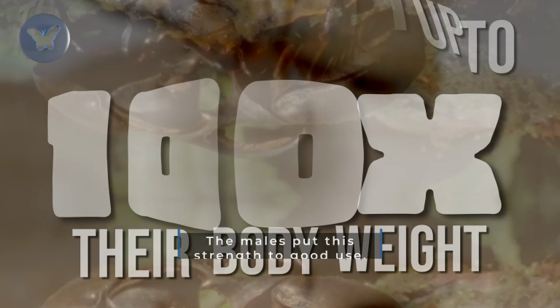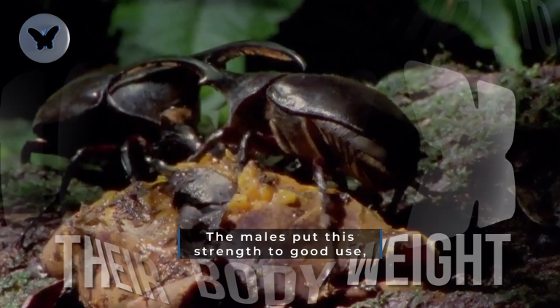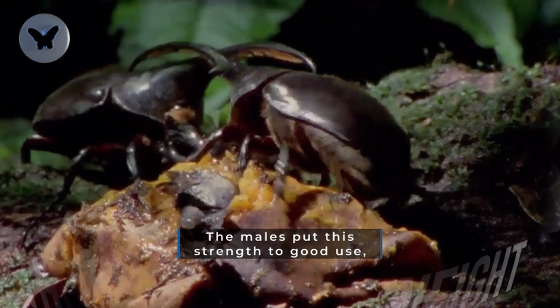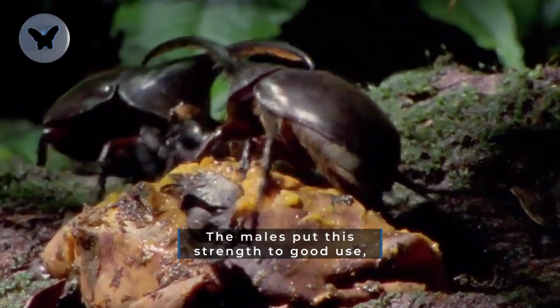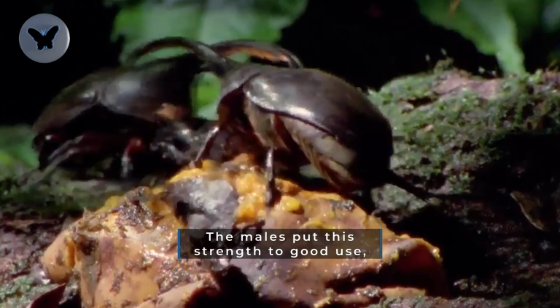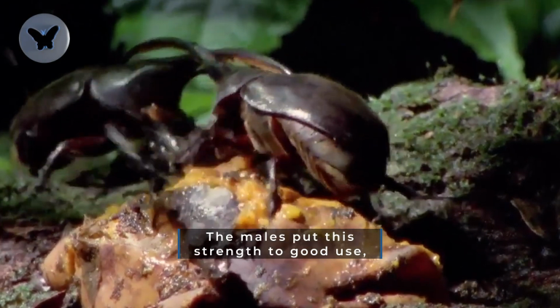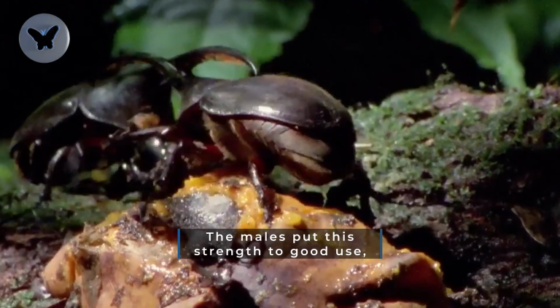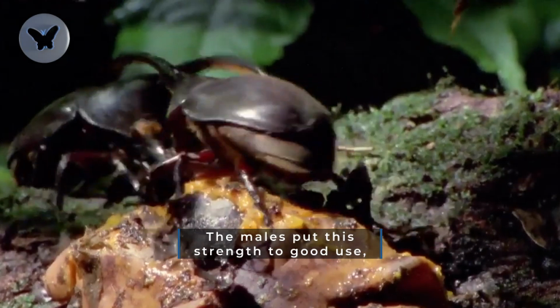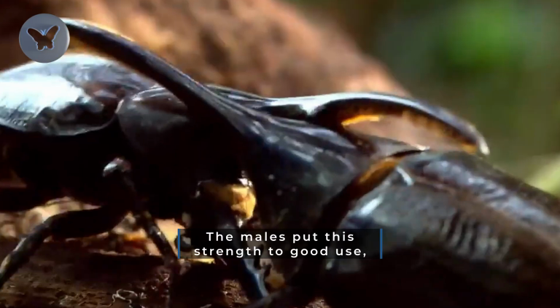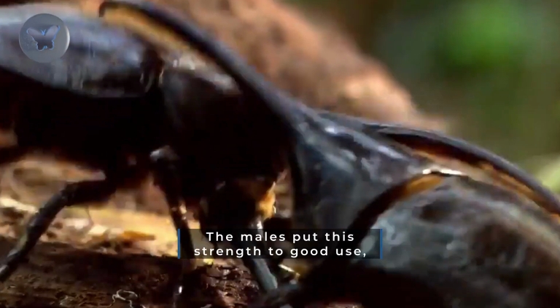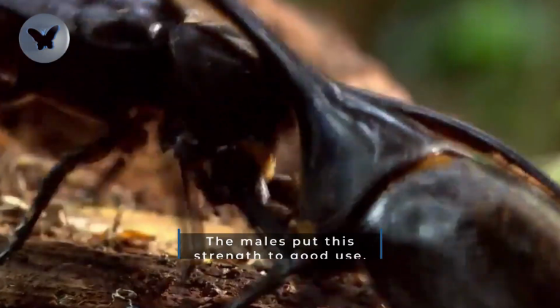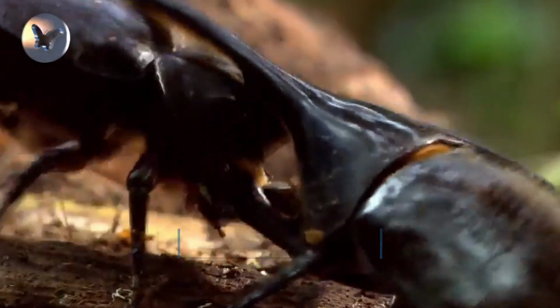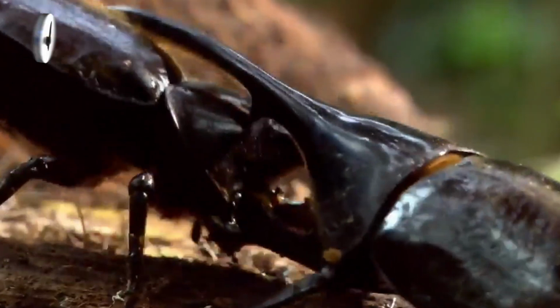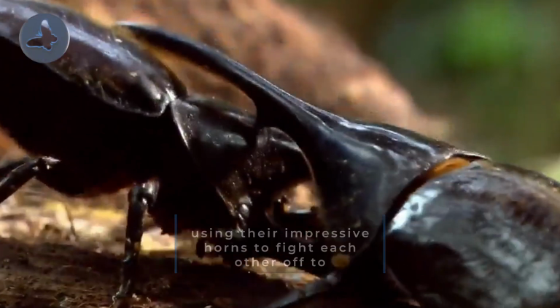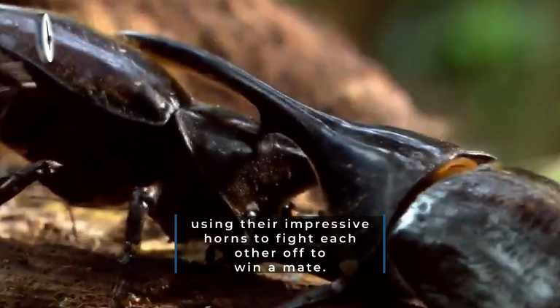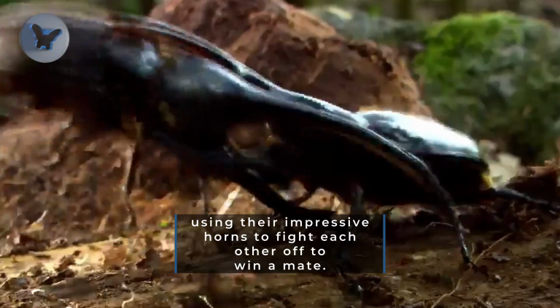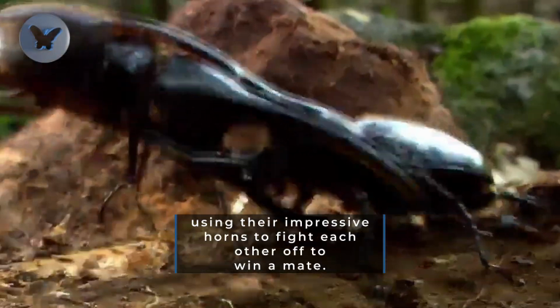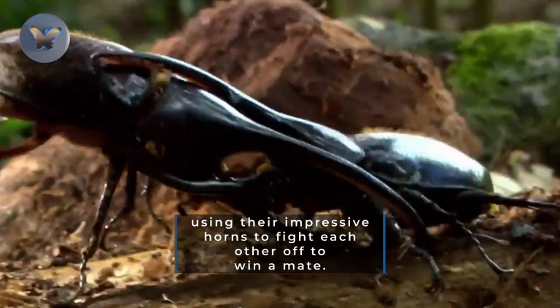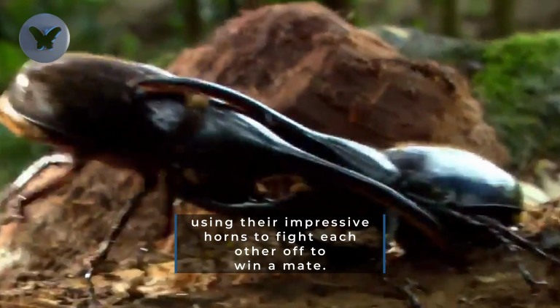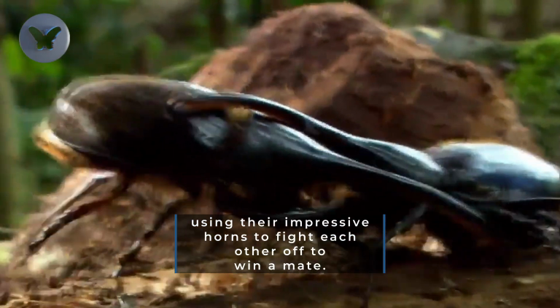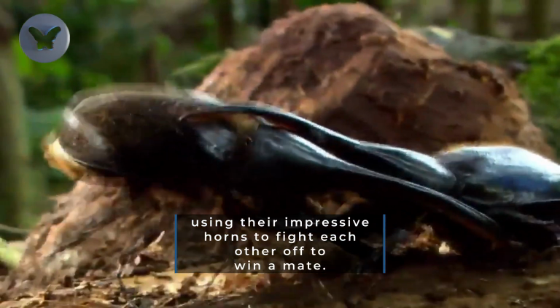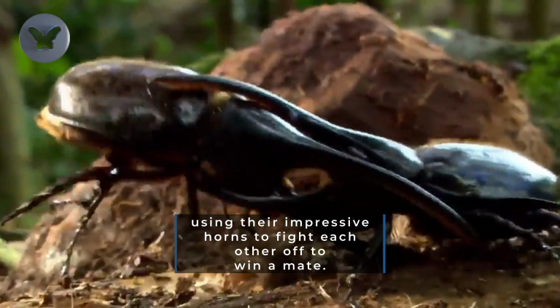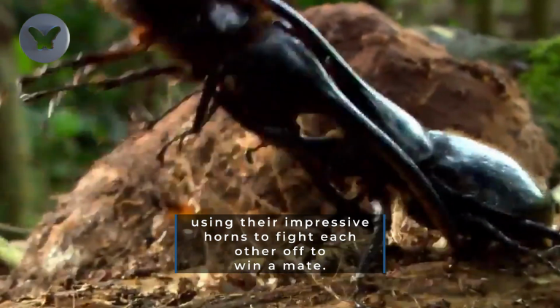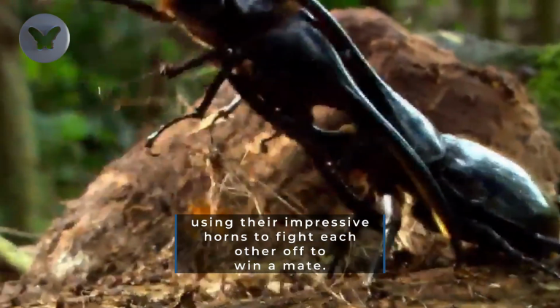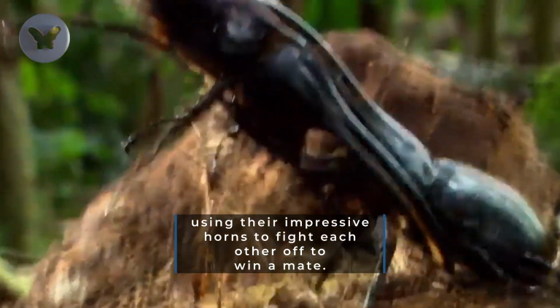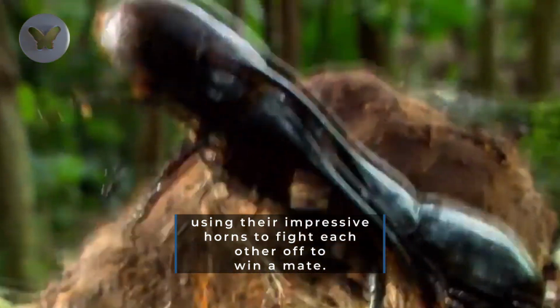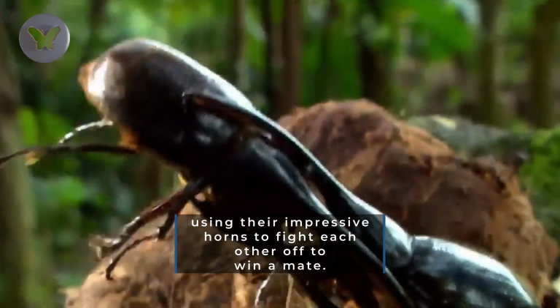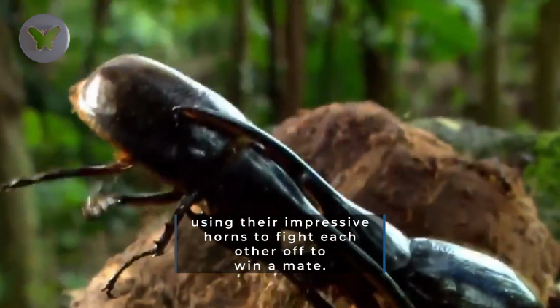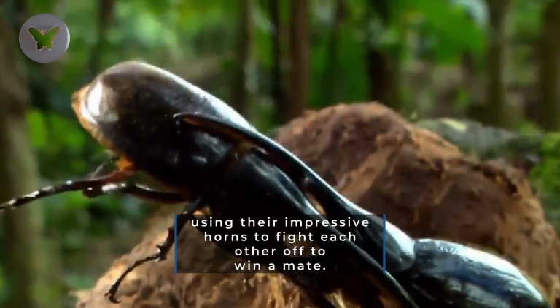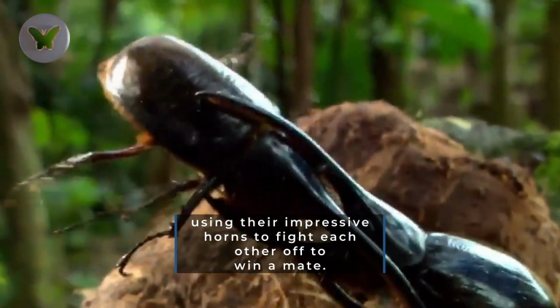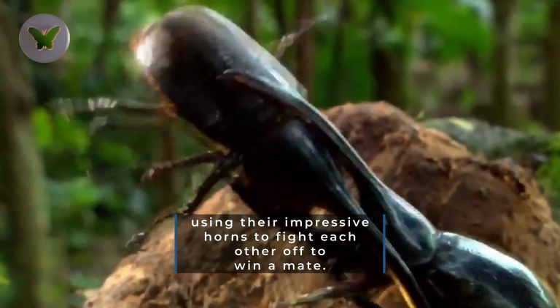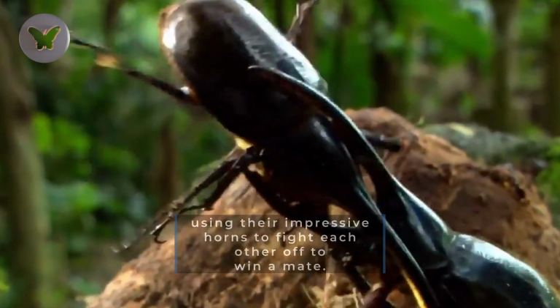The males put this strength to good use, using their impressive horns to fight each other off to win a mate.